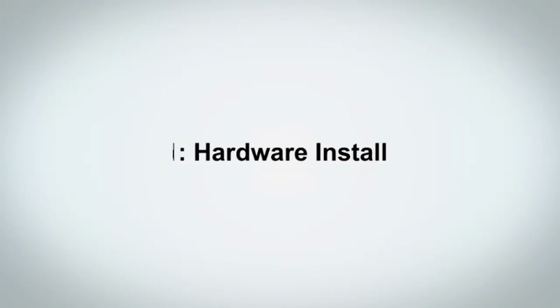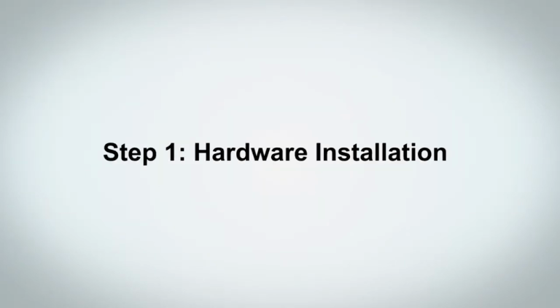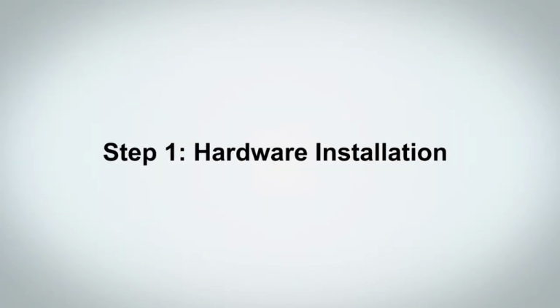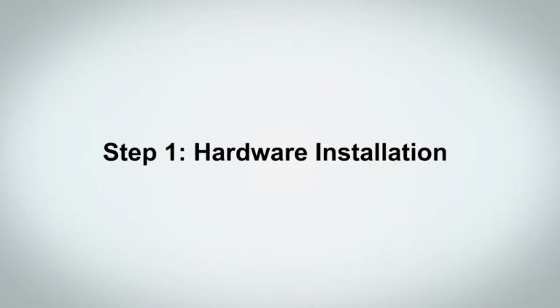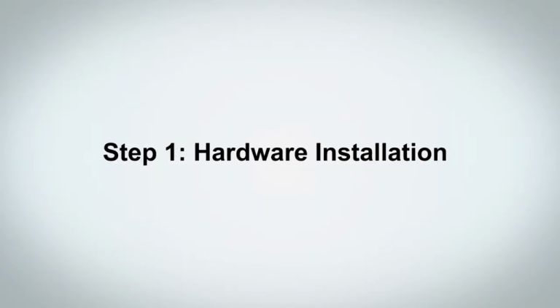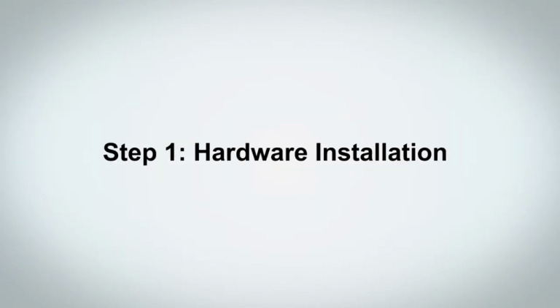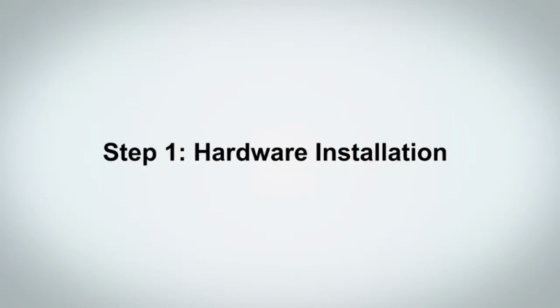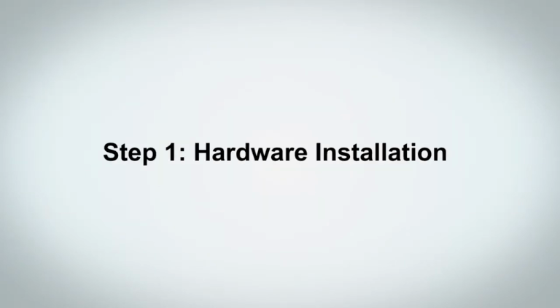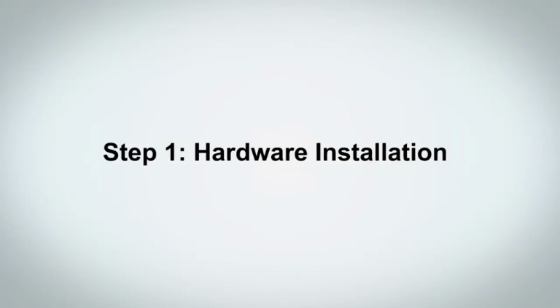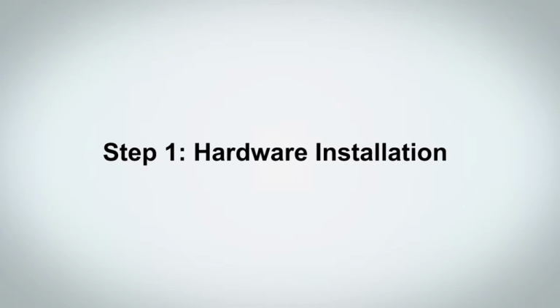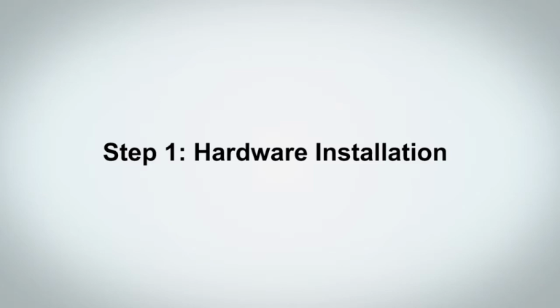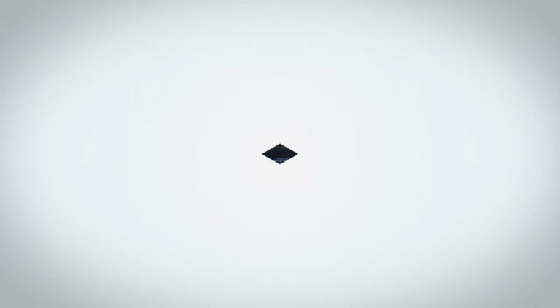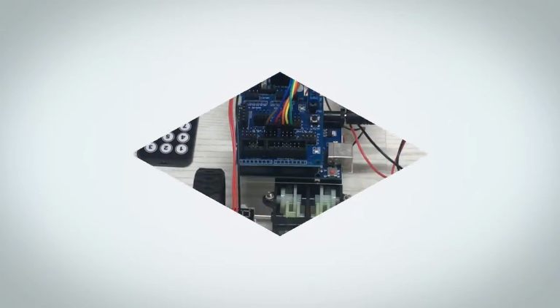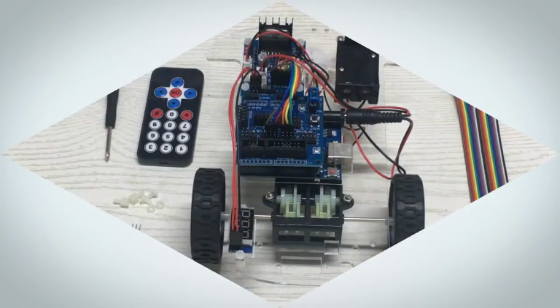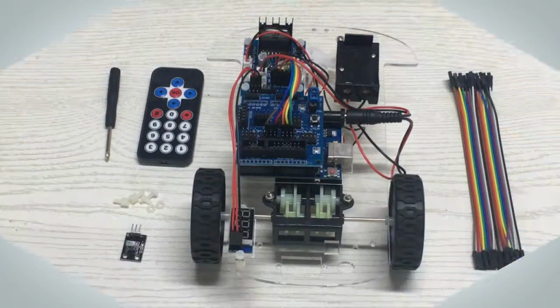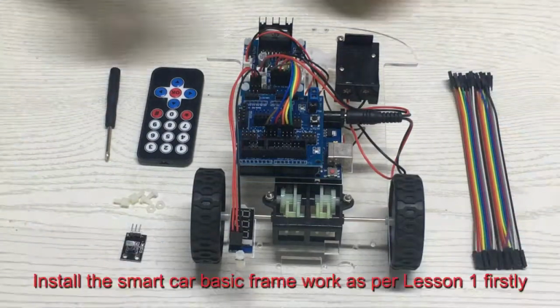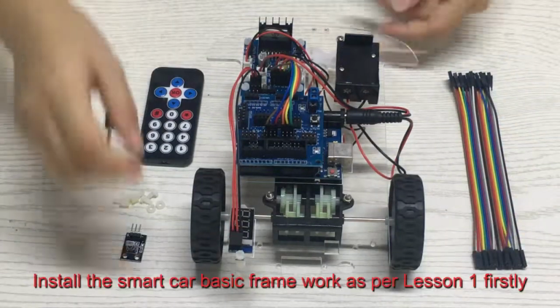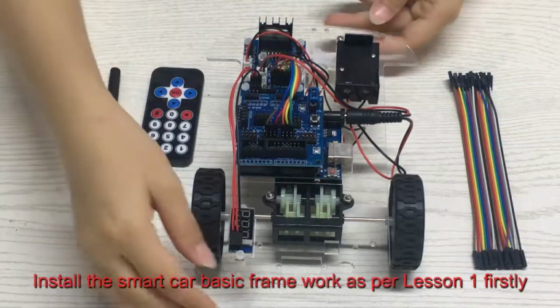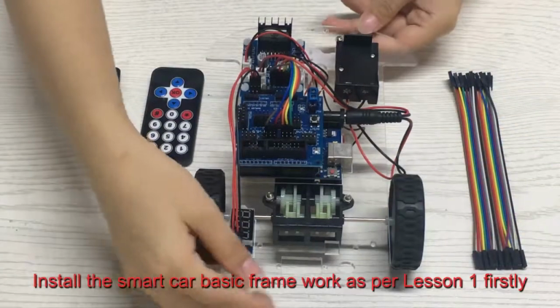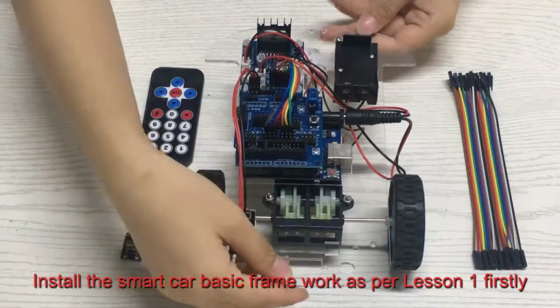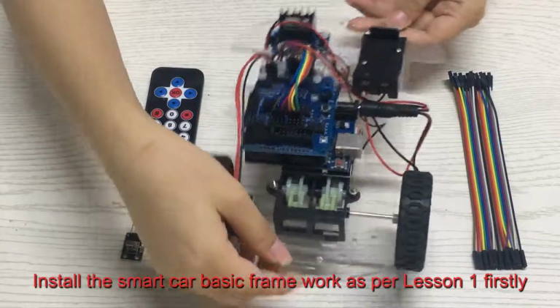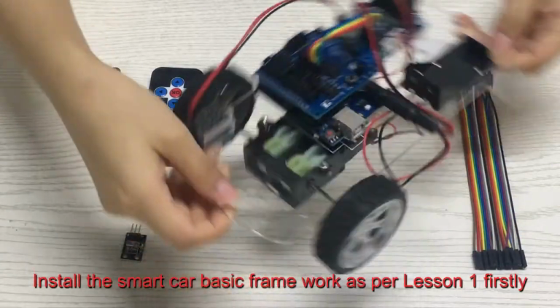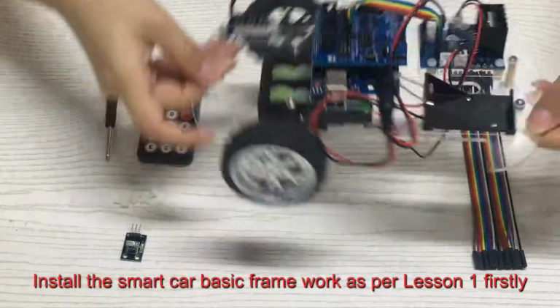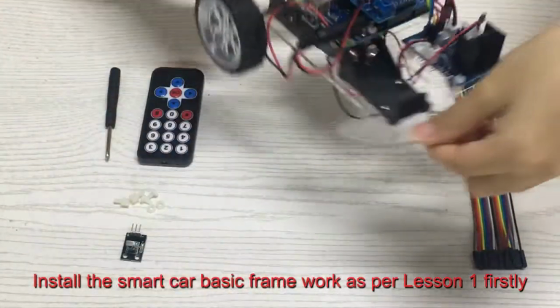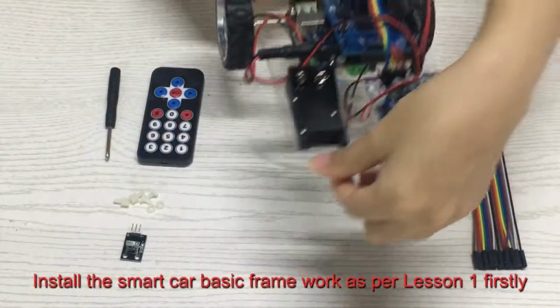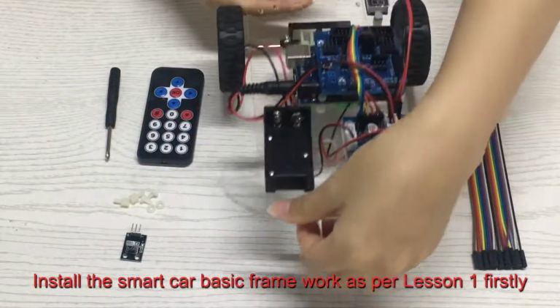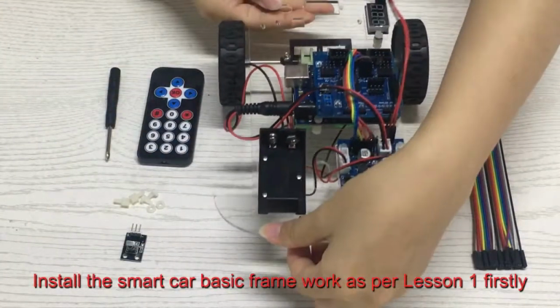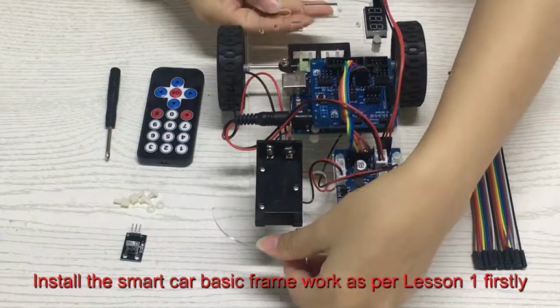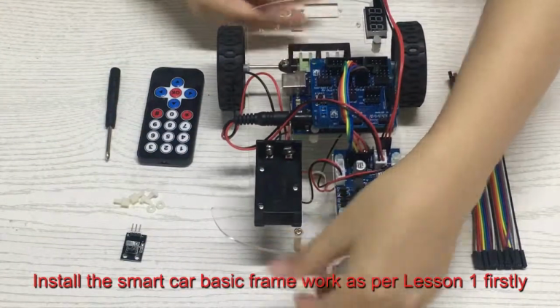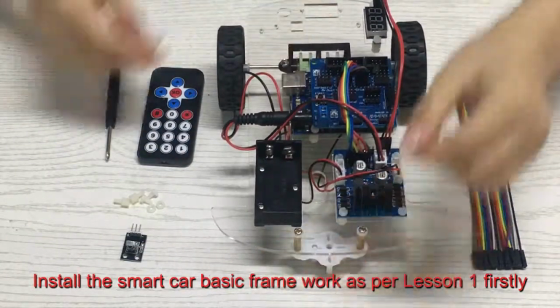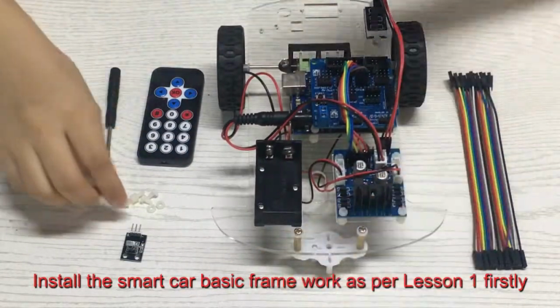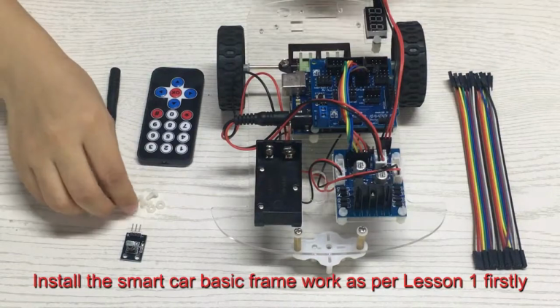Step 1: Hardware Installation. Install the smart car basic framework as per Lesson 1 first.